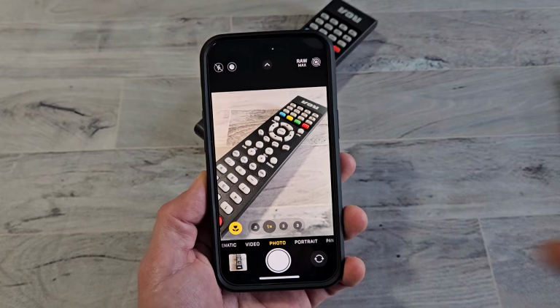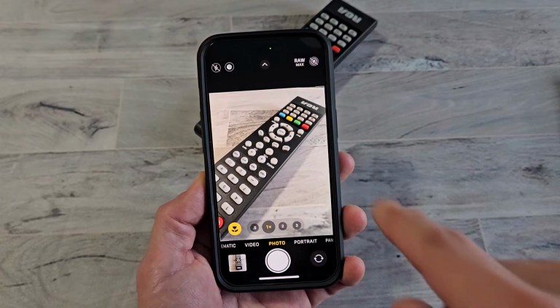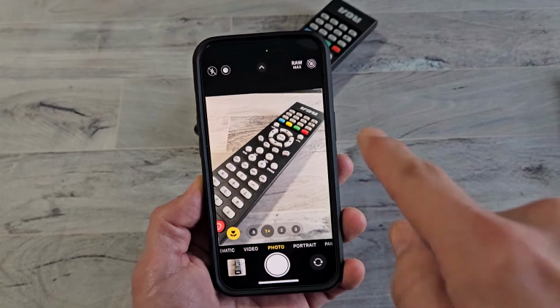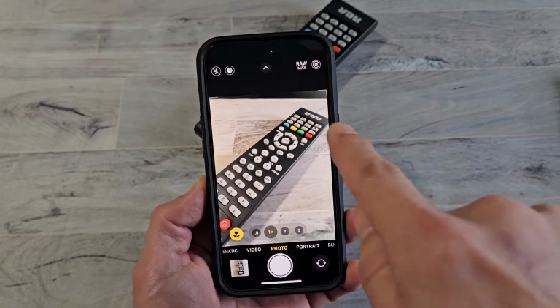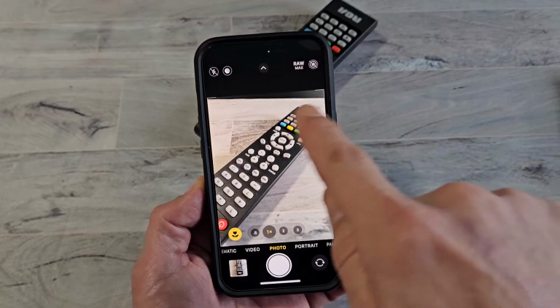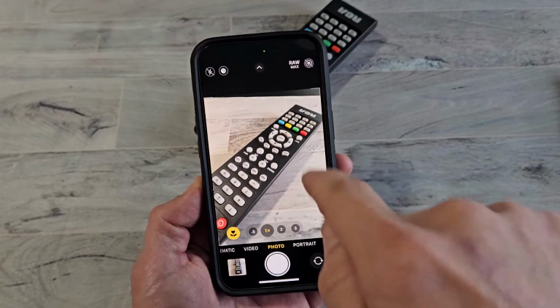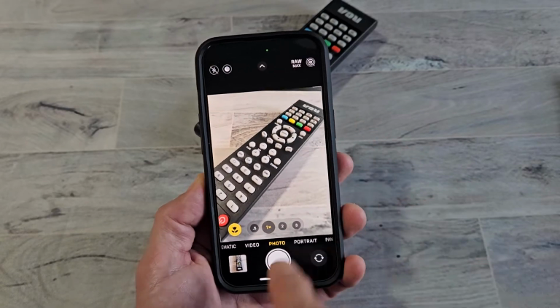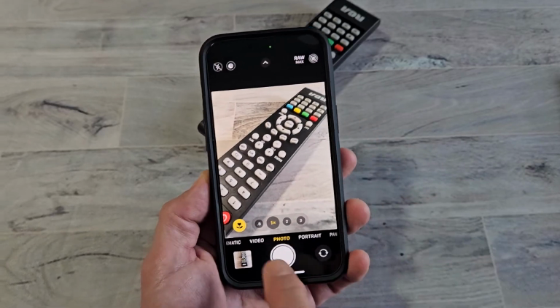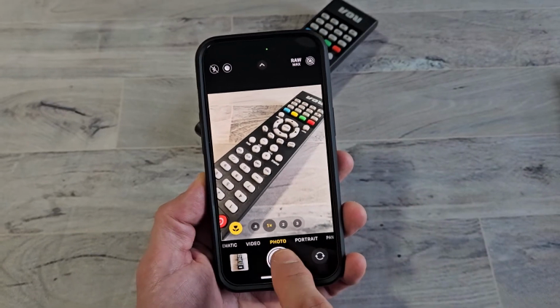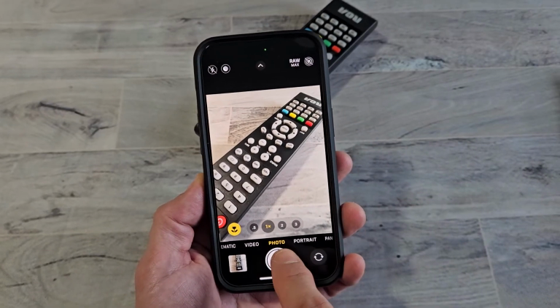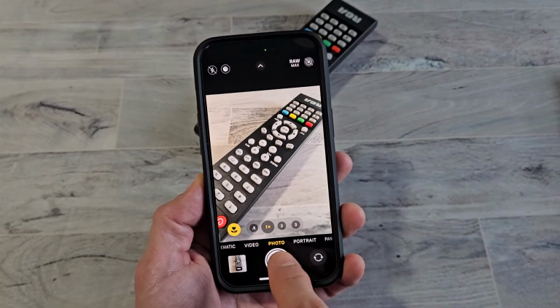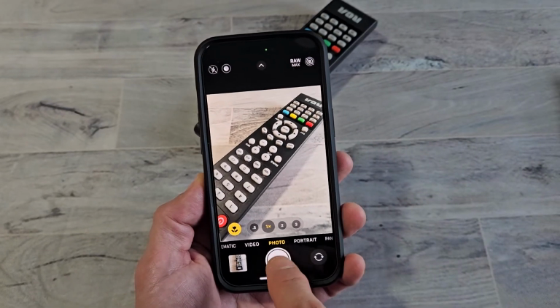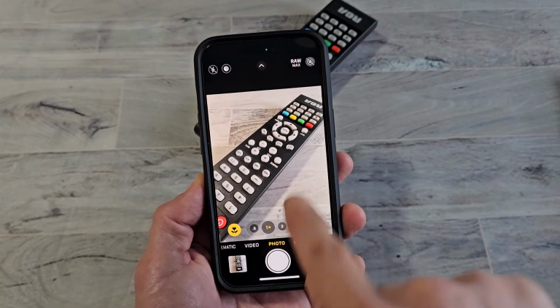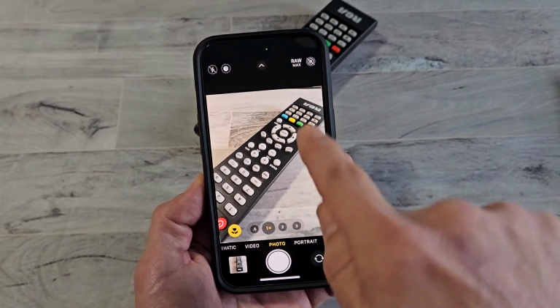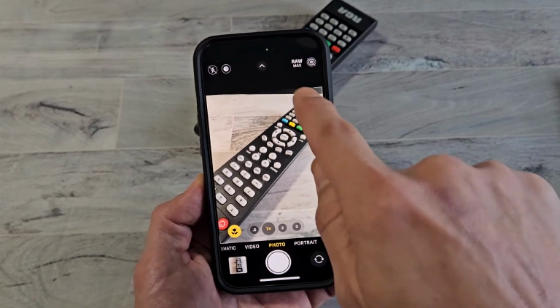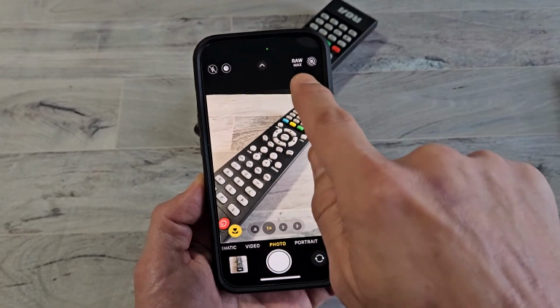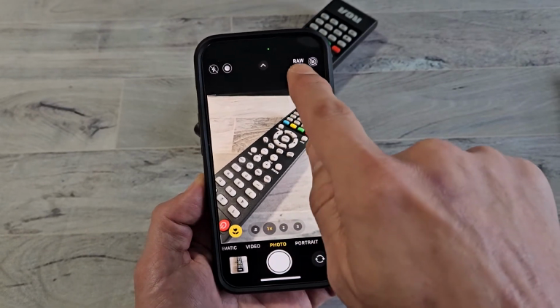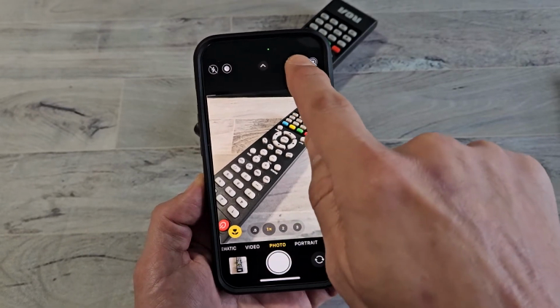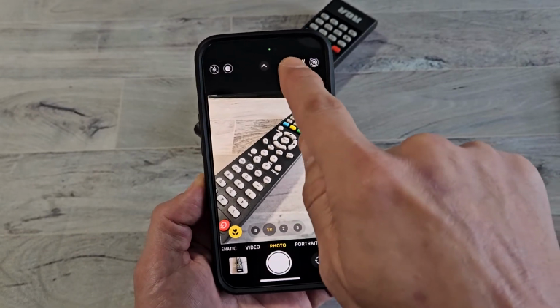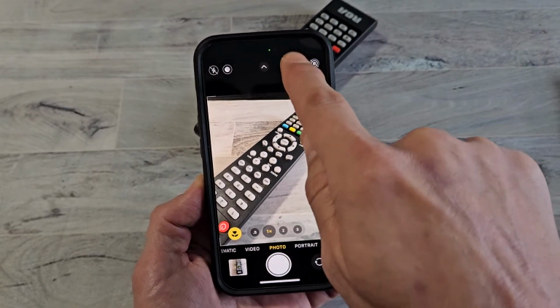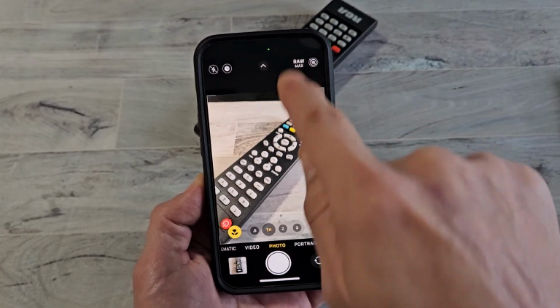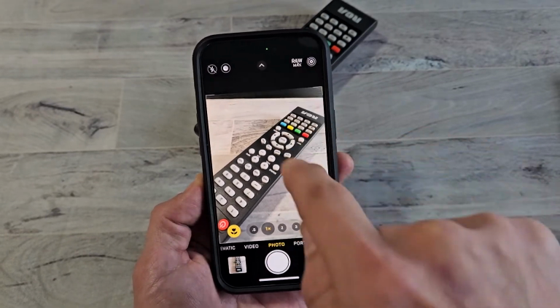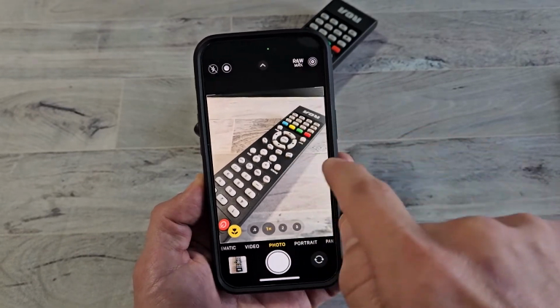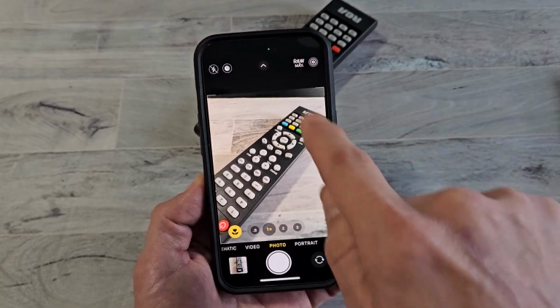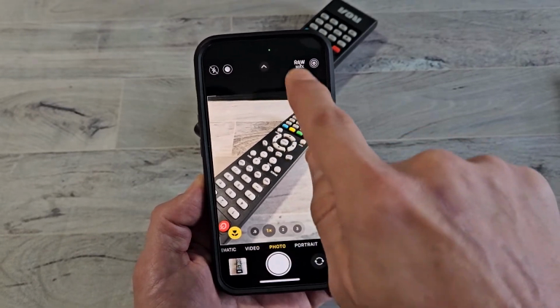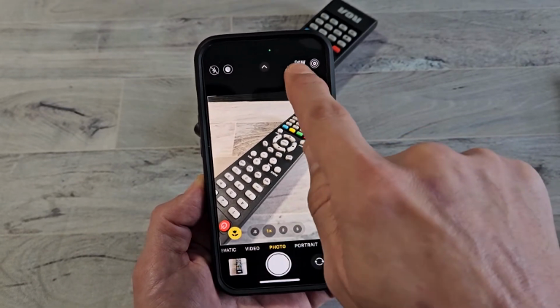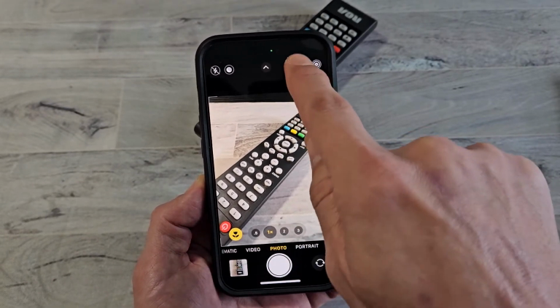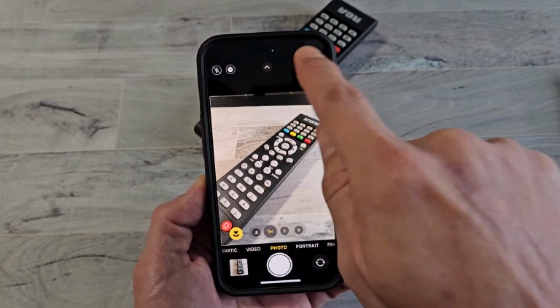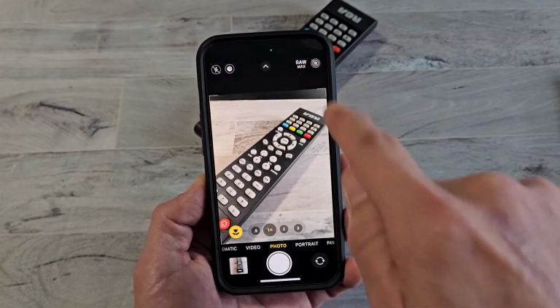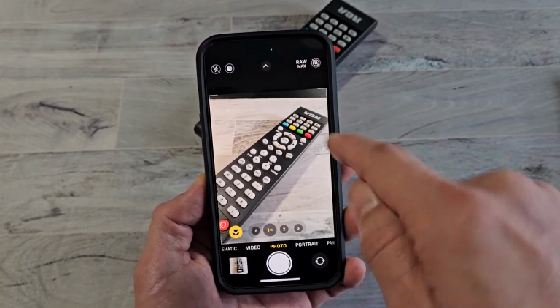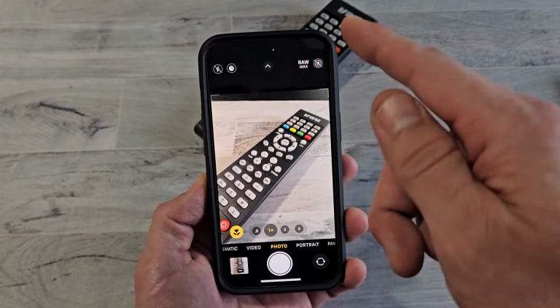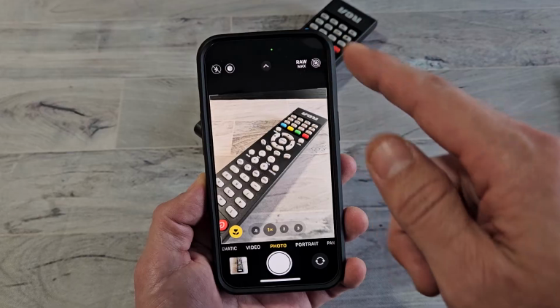You can see under Photo here, I got the Raw Max. You can turn that on or off.